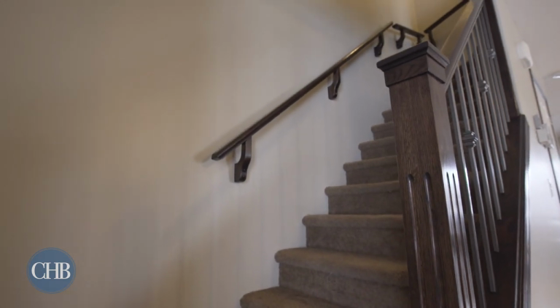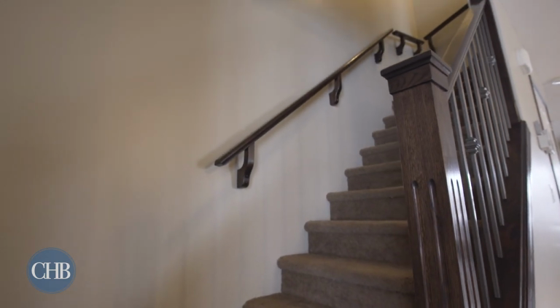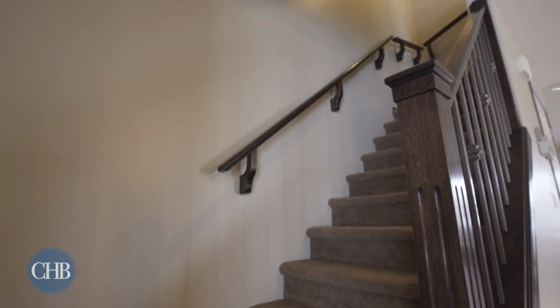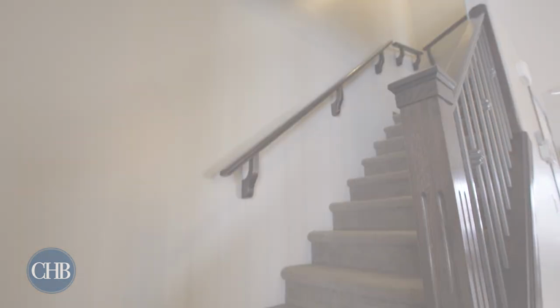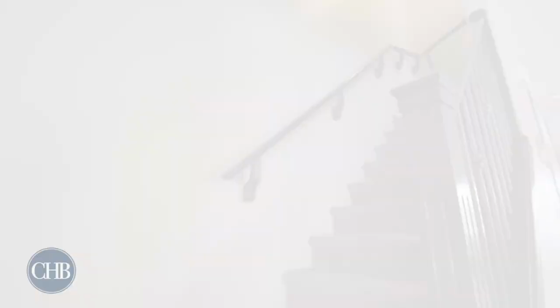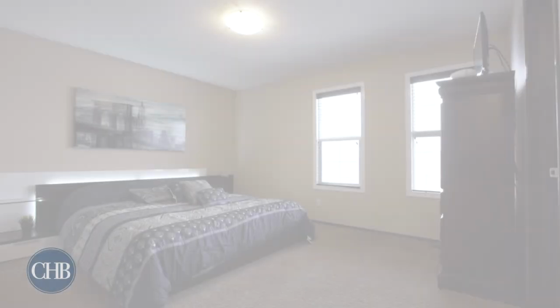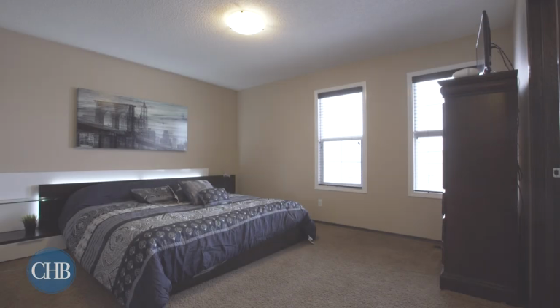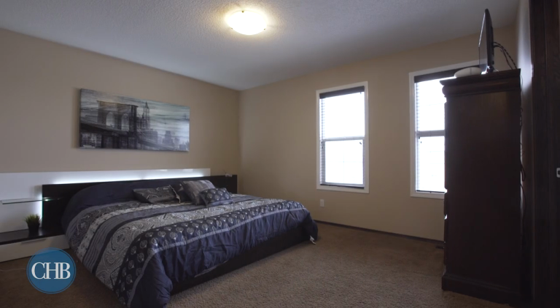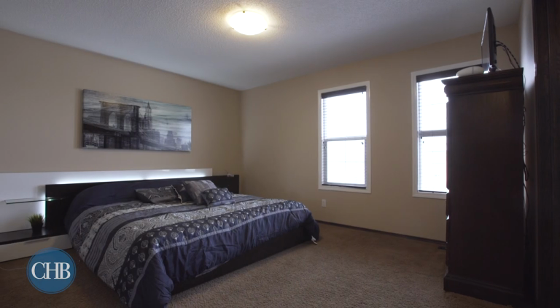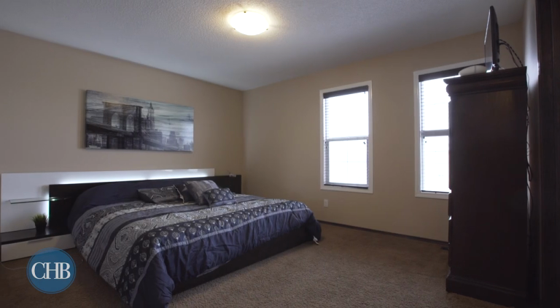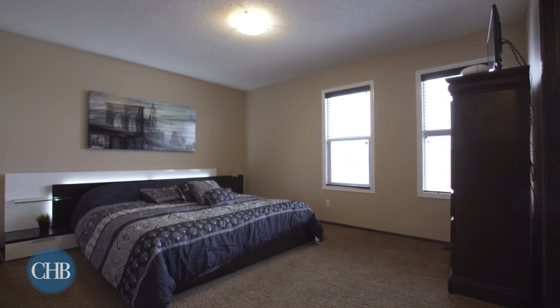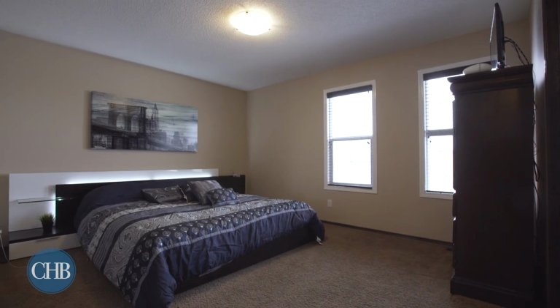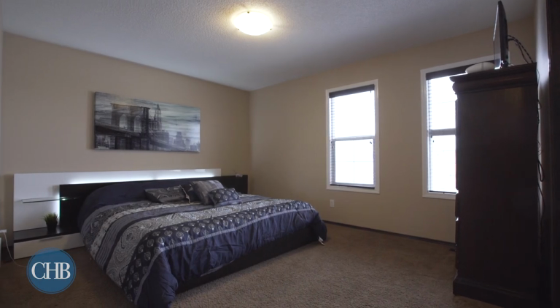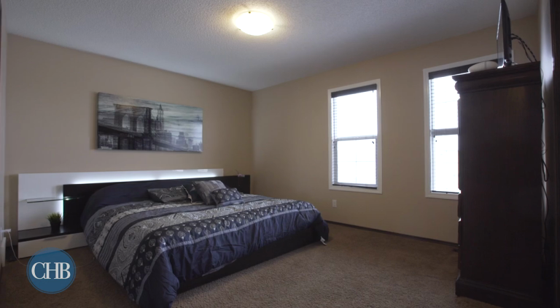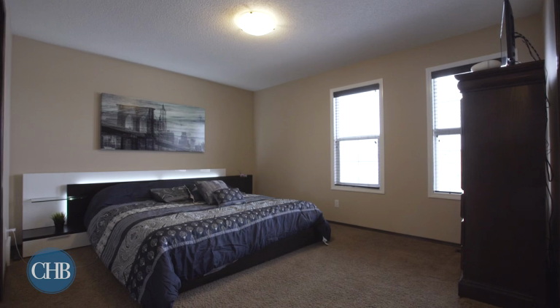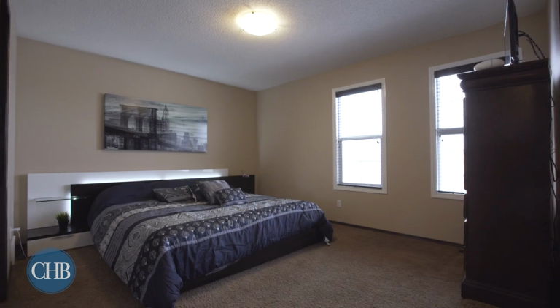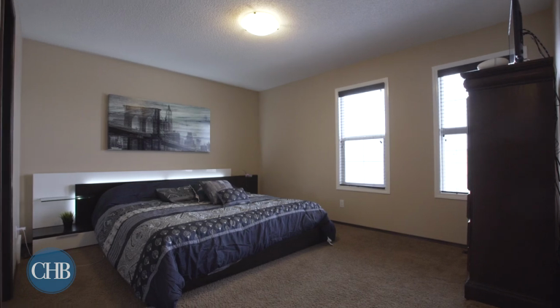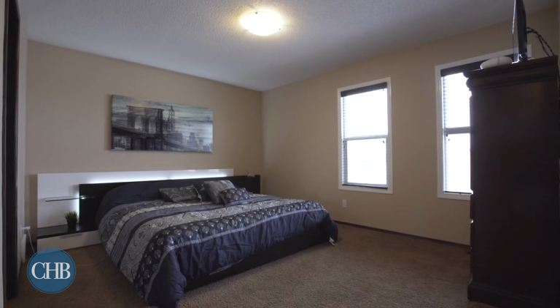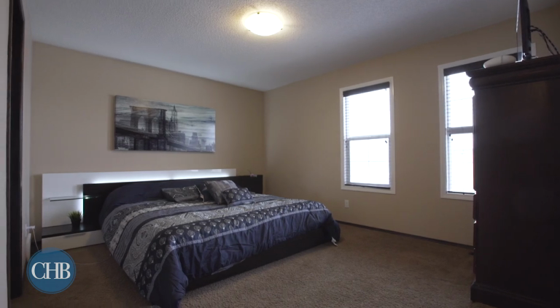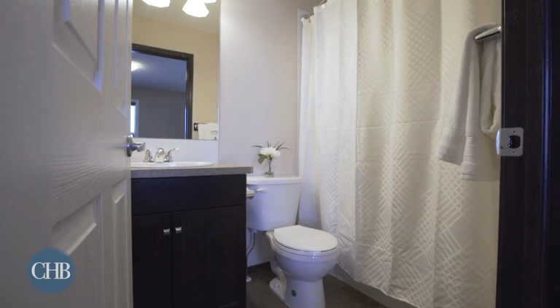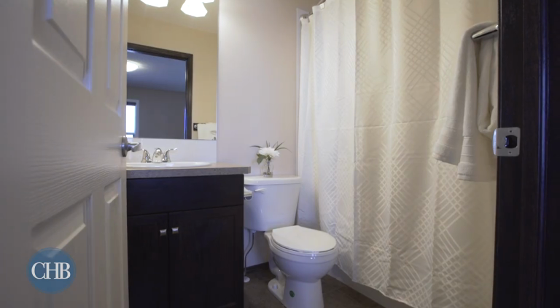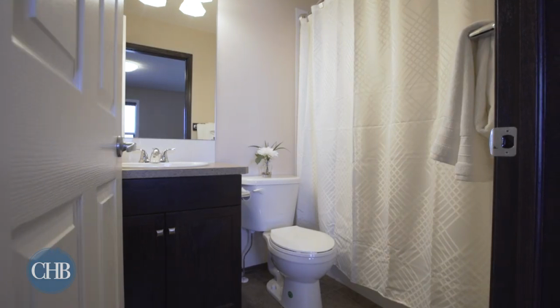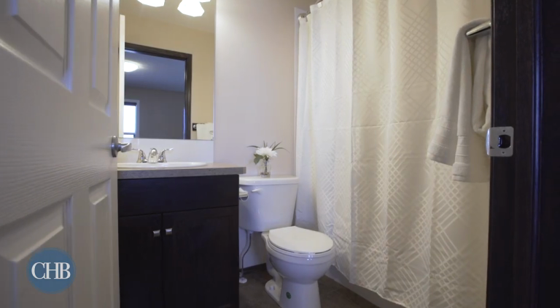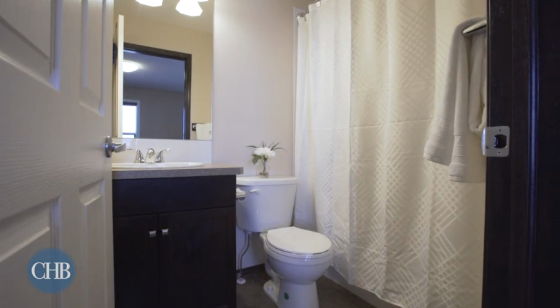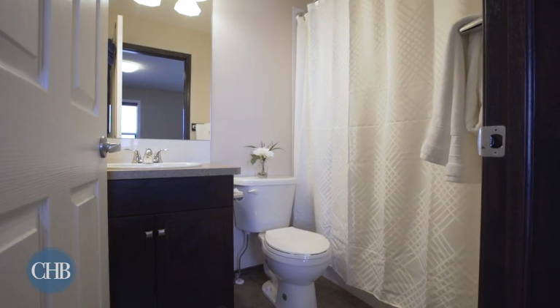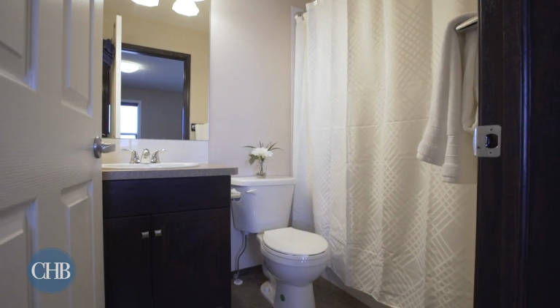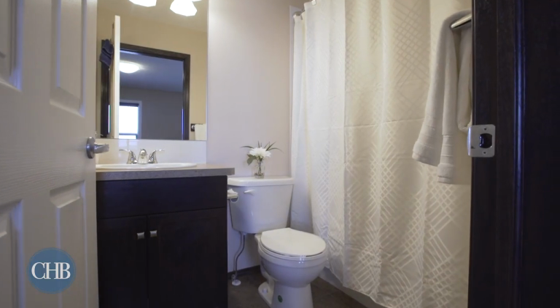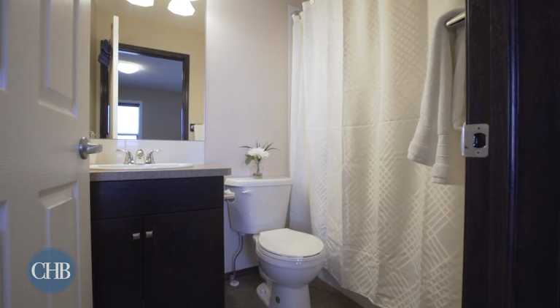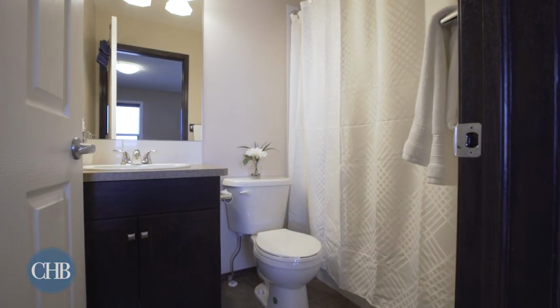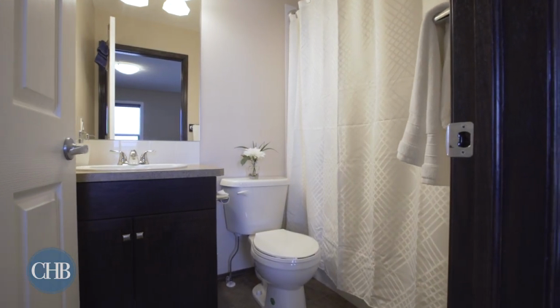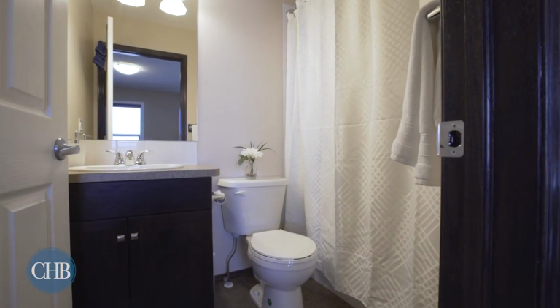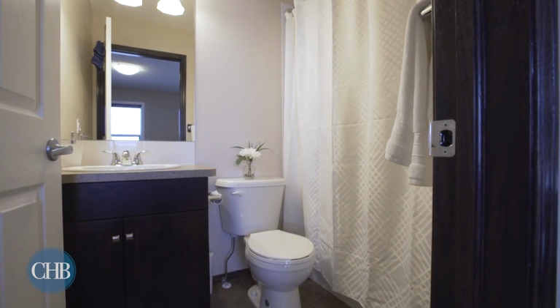Head upstairs to relax in your master bedroom oasis. This space features an ensuite, rare in this style of home.